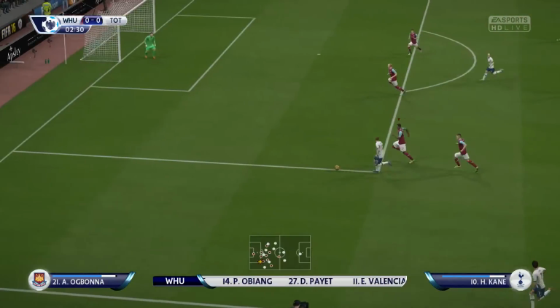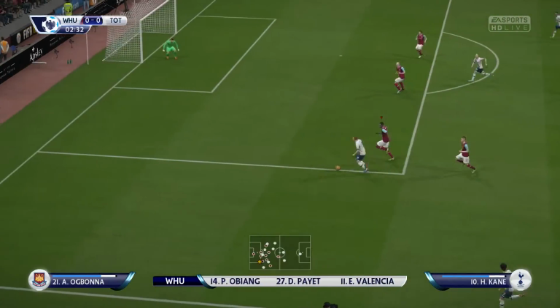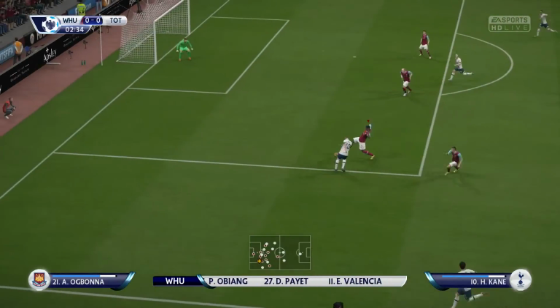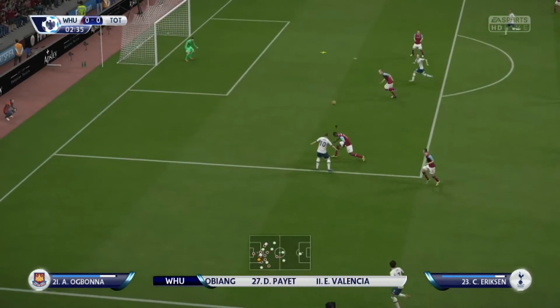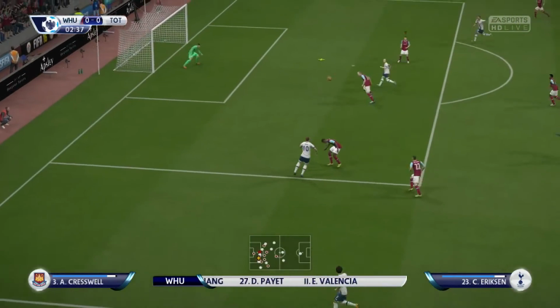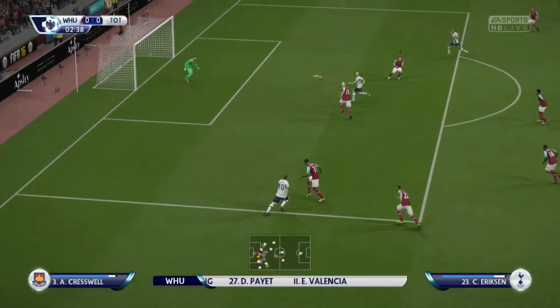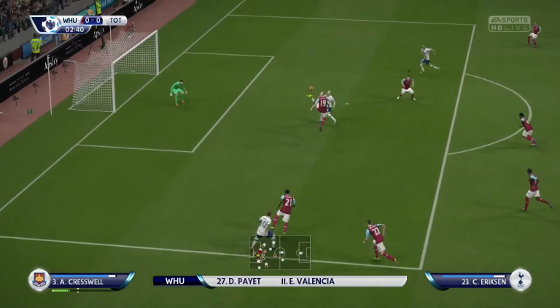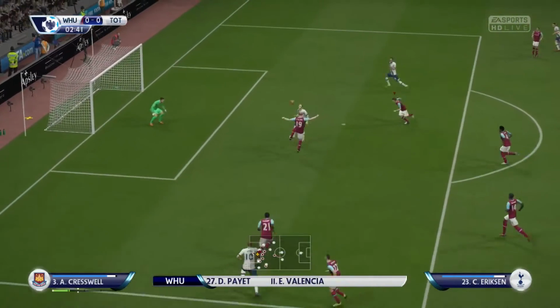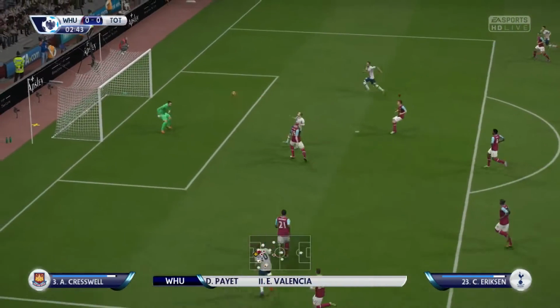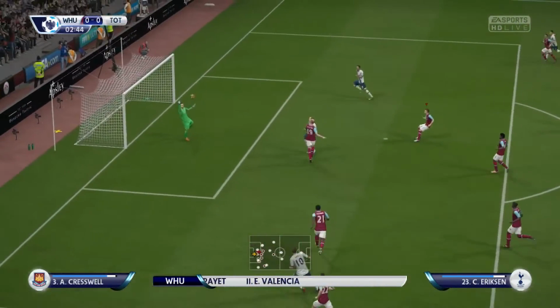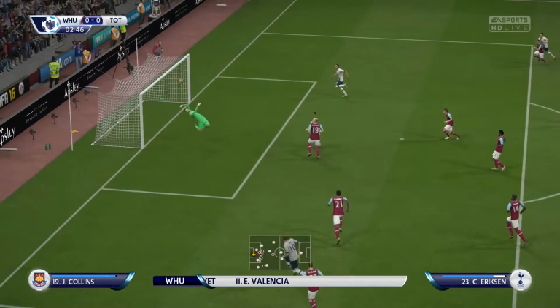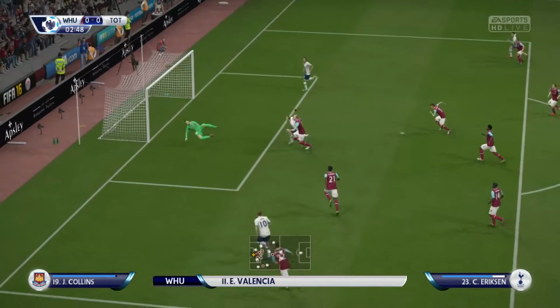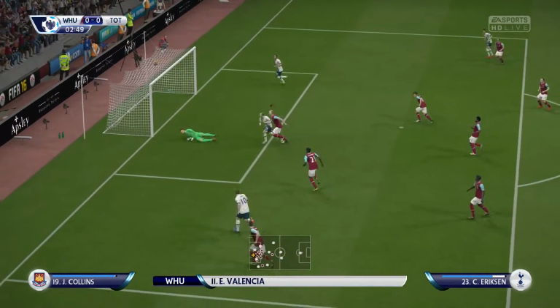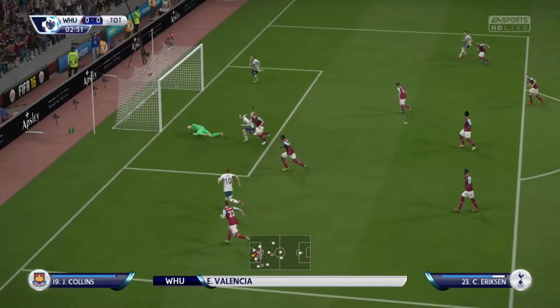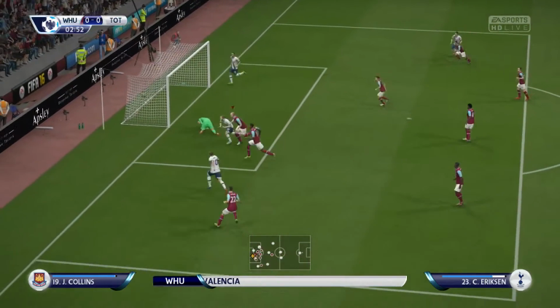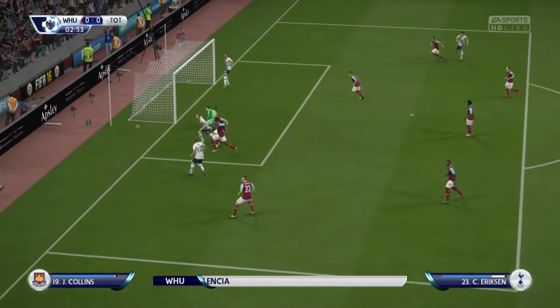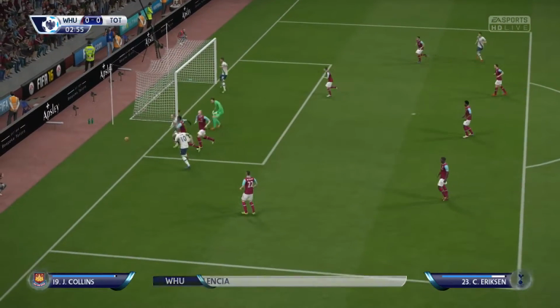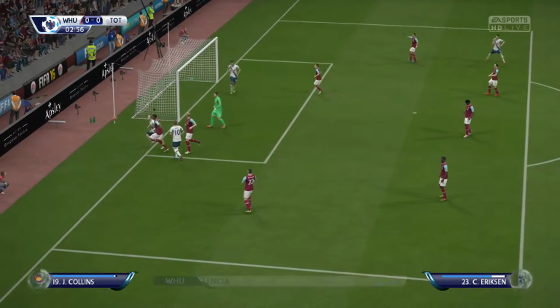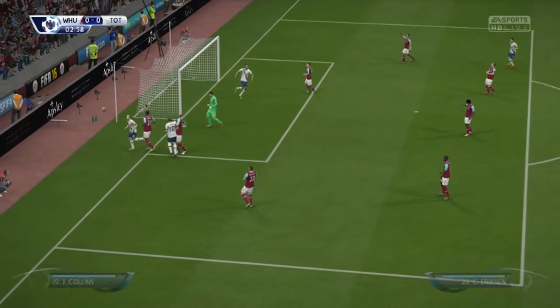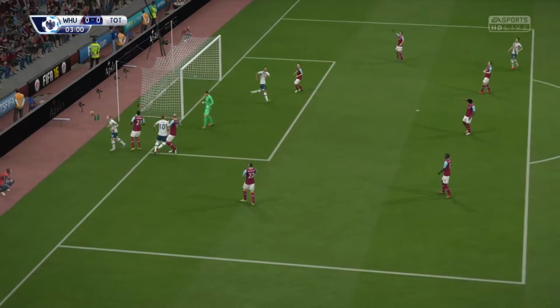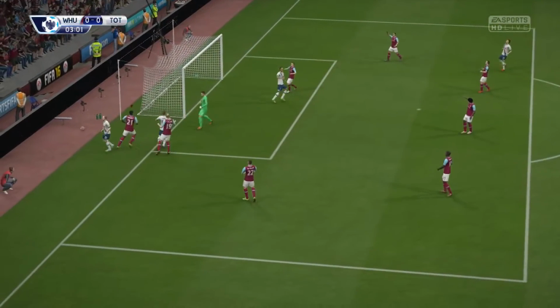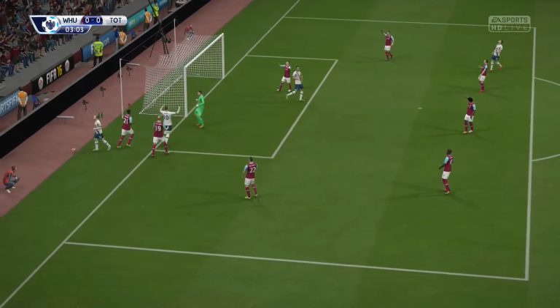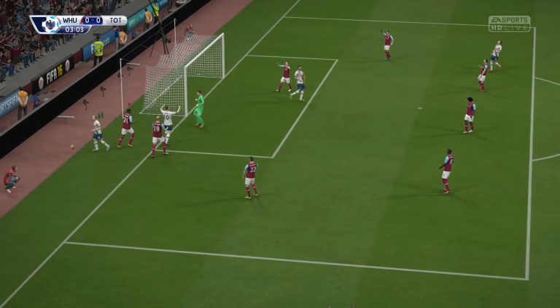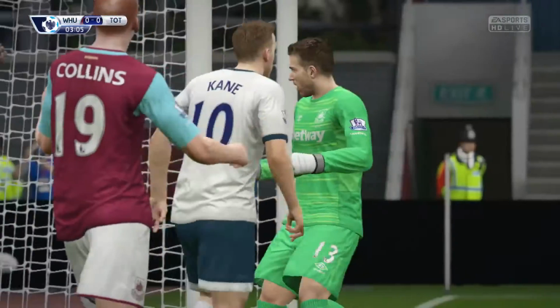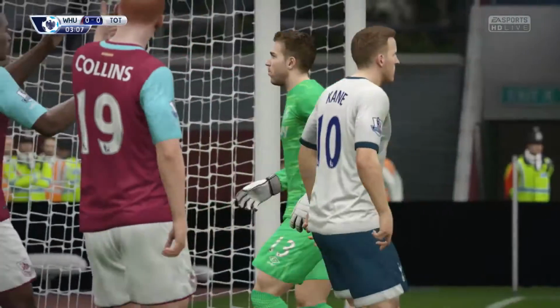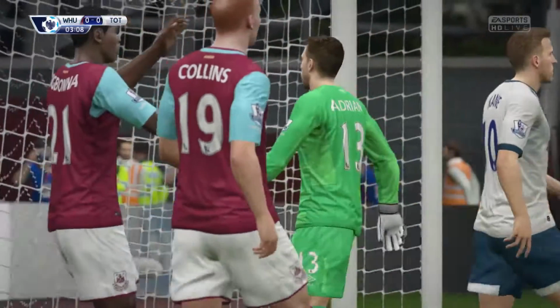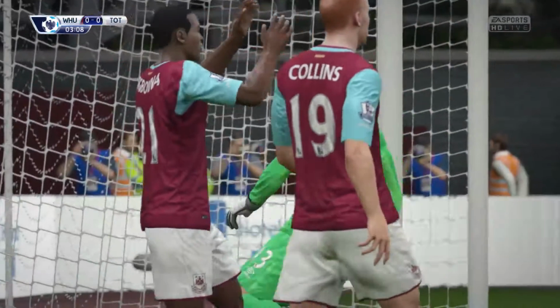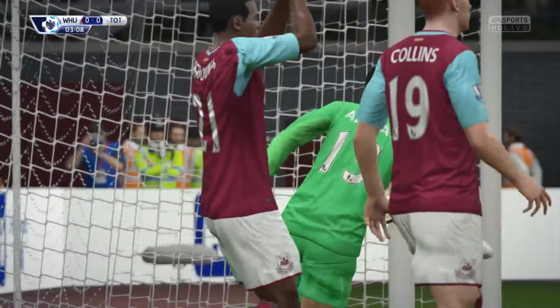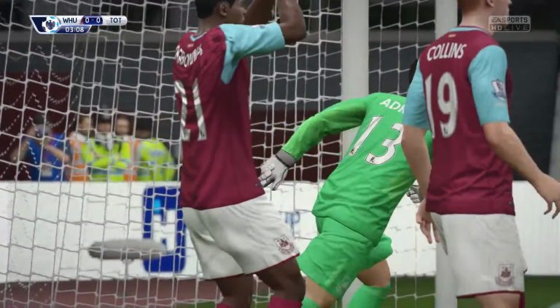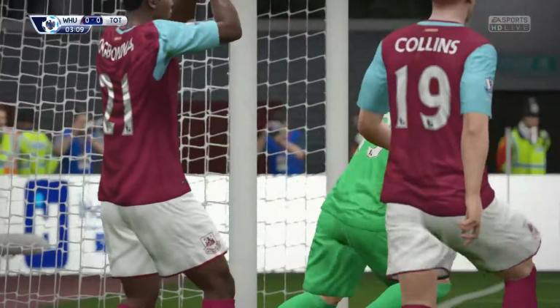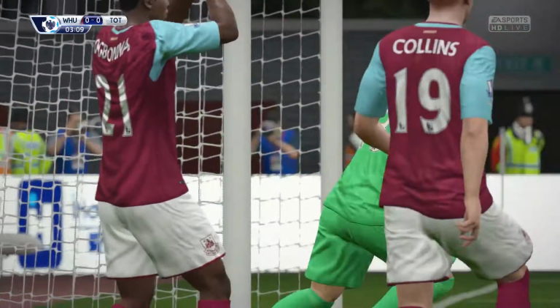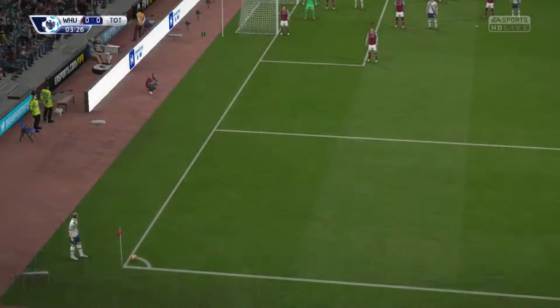Tottenham Hotspur team. Hugo Lloris starts in goal. Ericsson! What a fine save! Corner kick, Tottenham Hotspur.